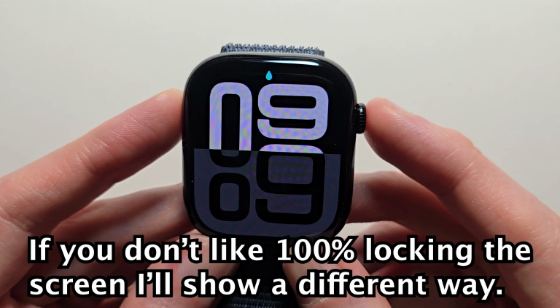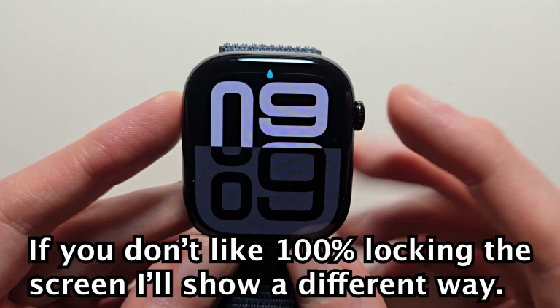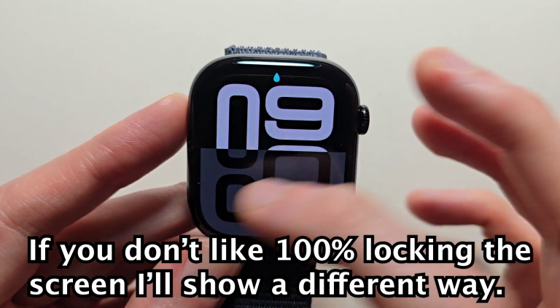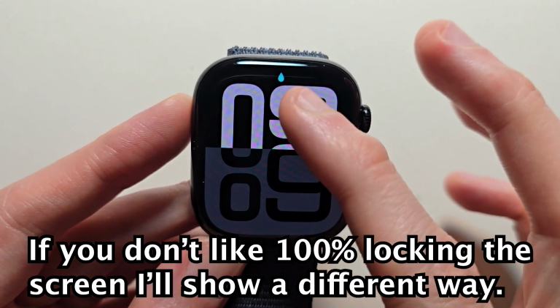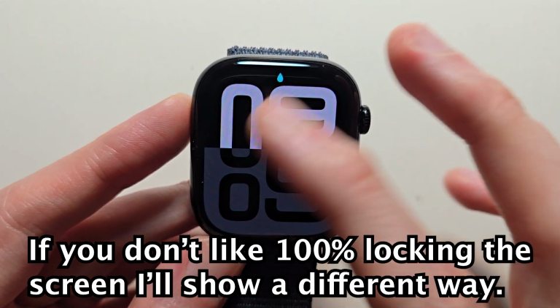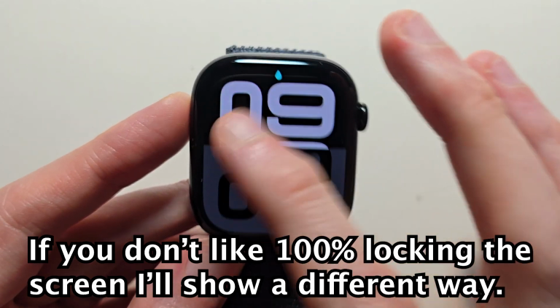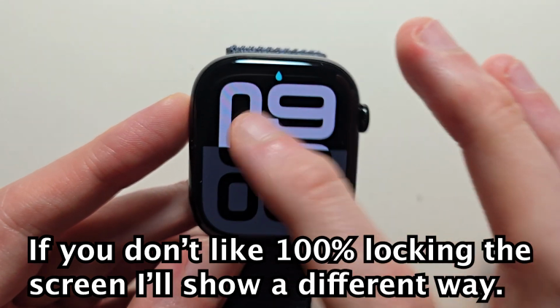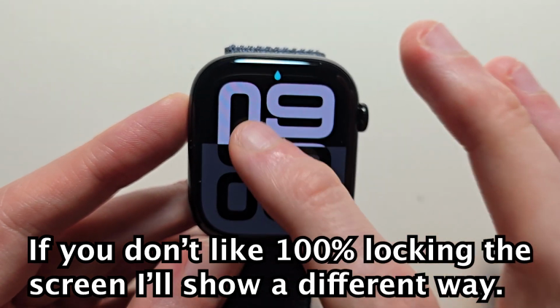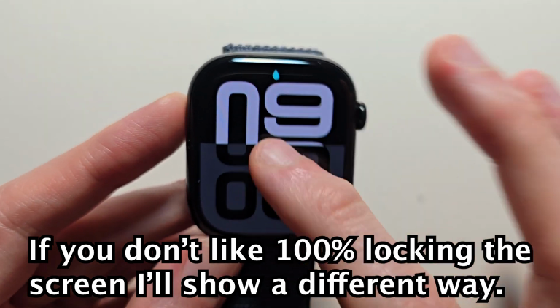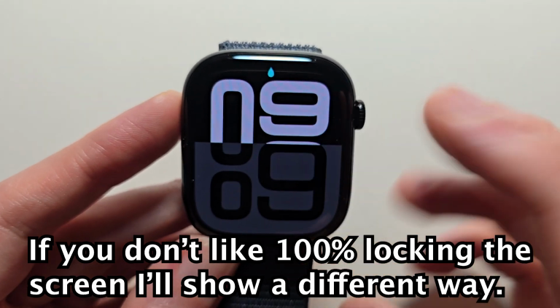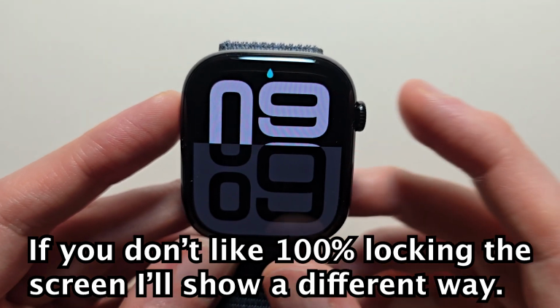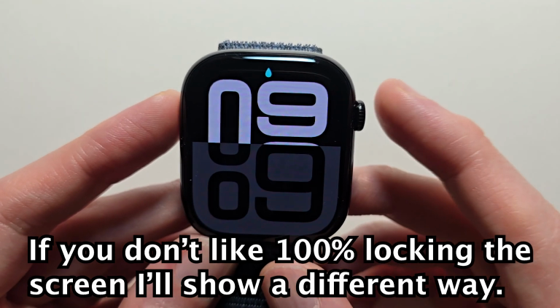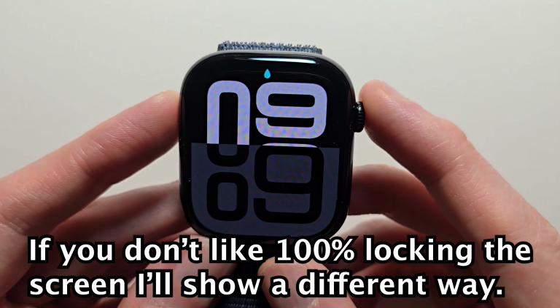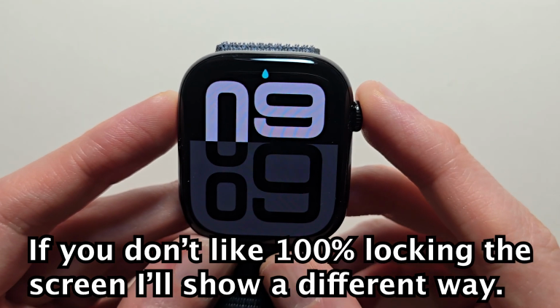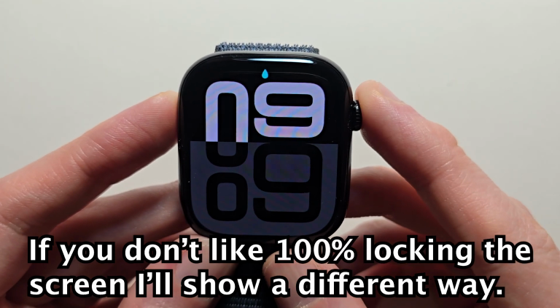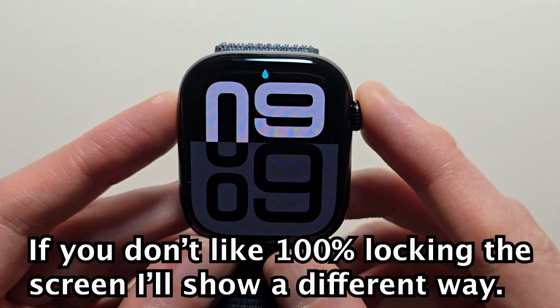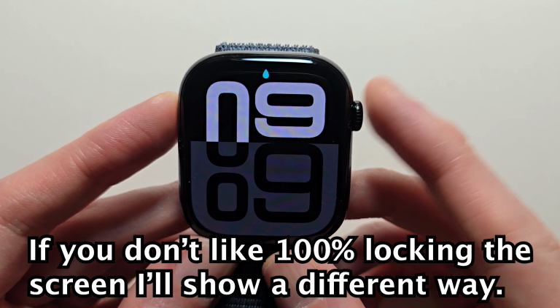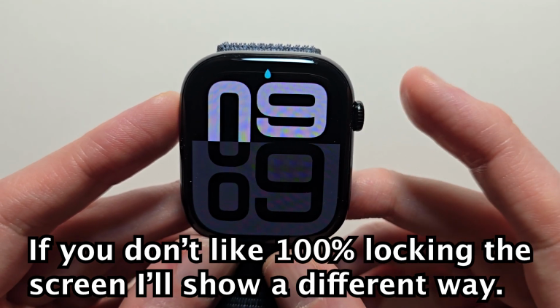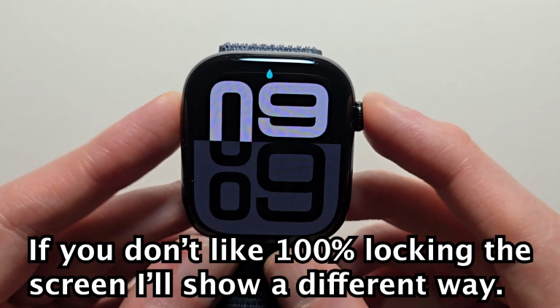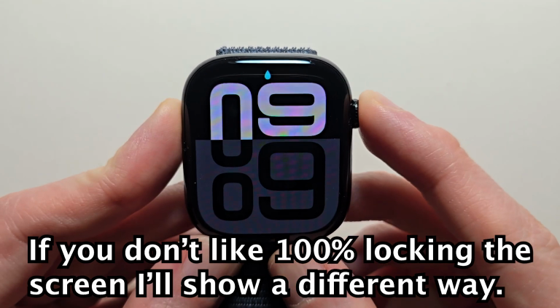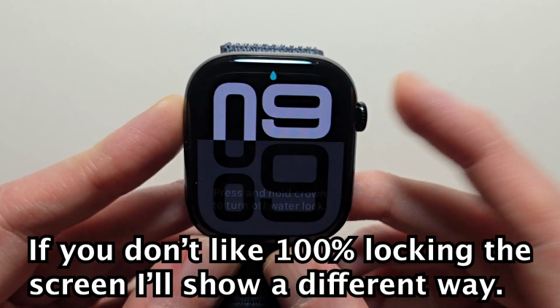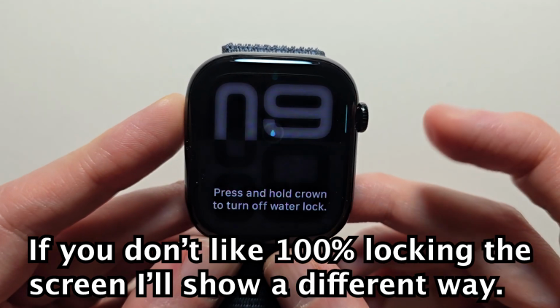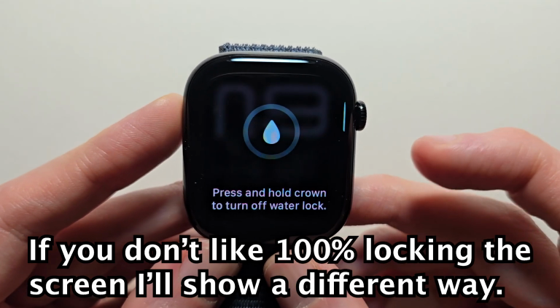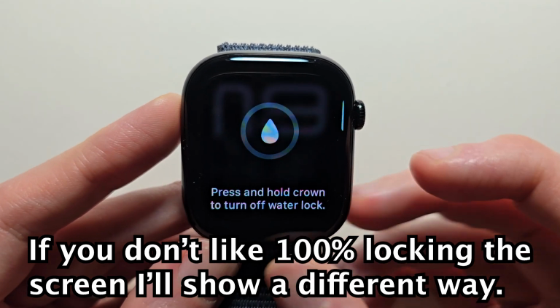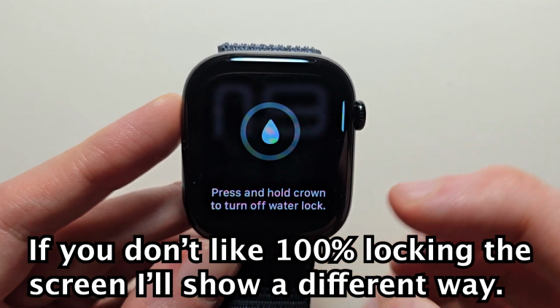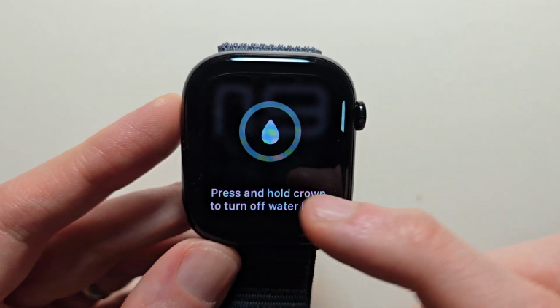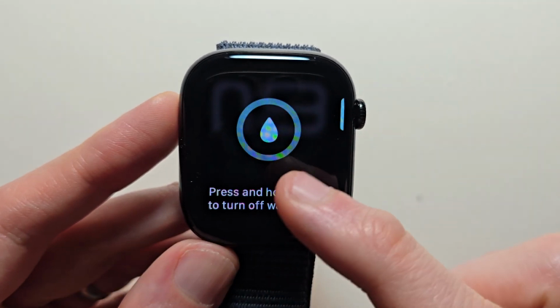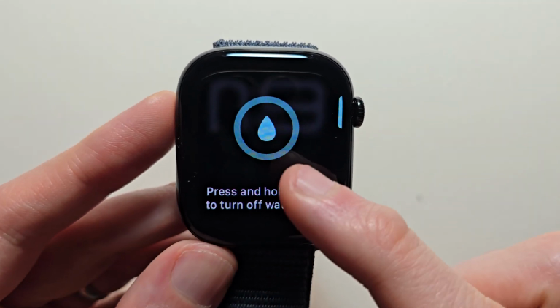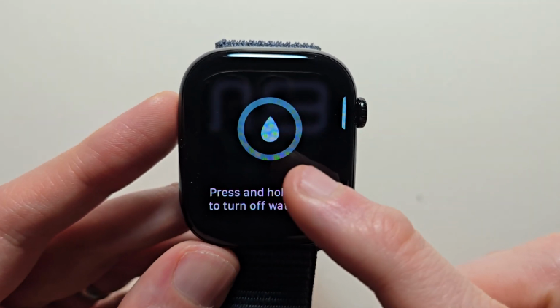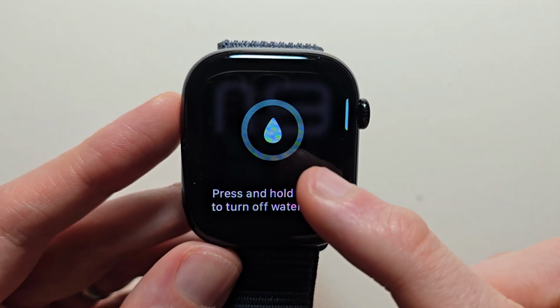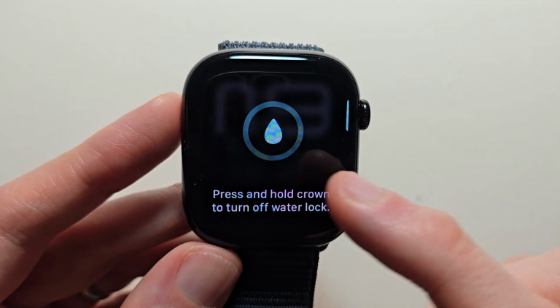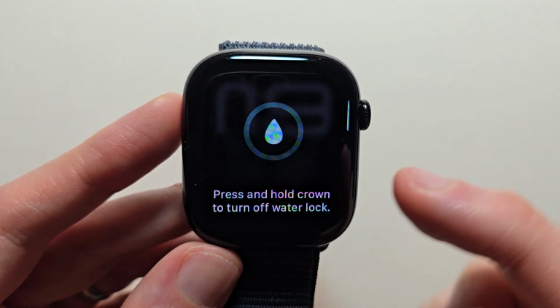To turn this off, just press the crown and hold the crown.